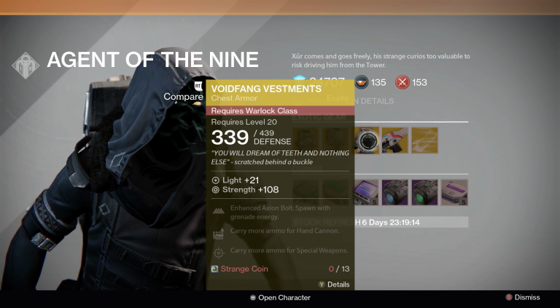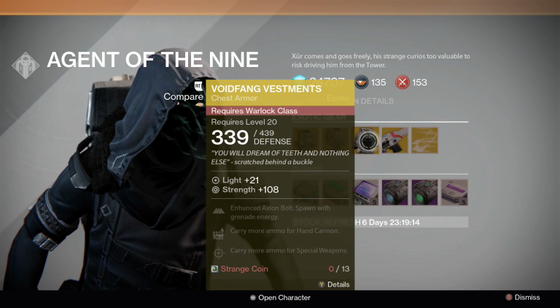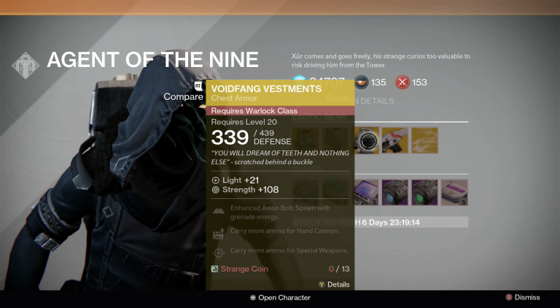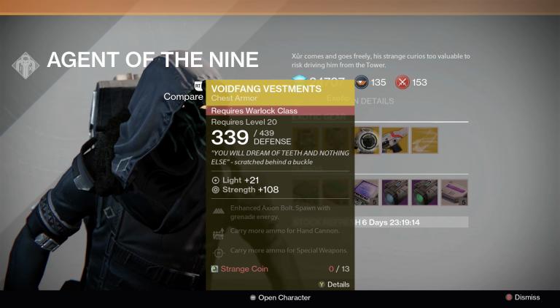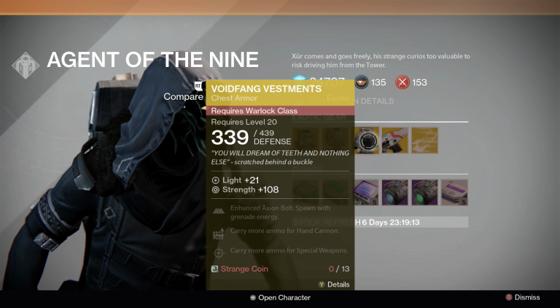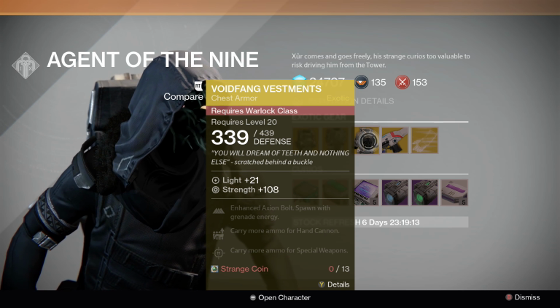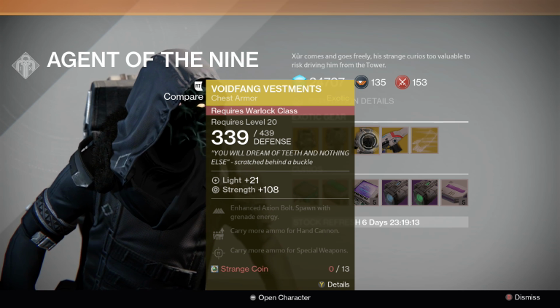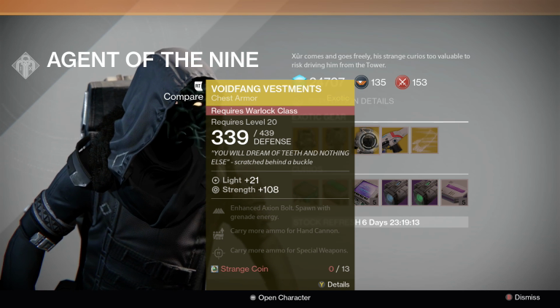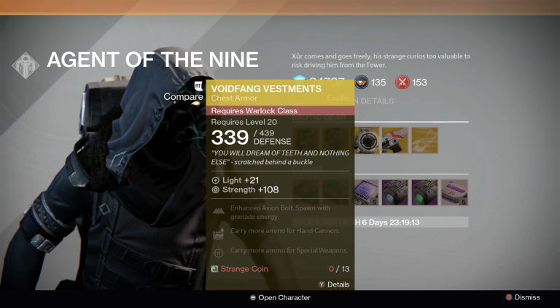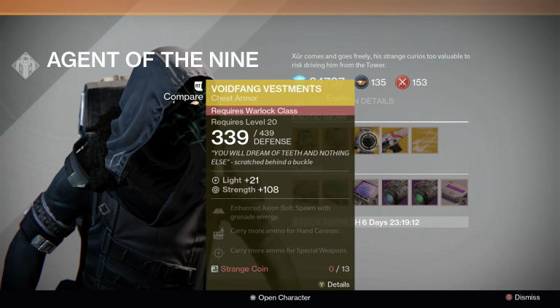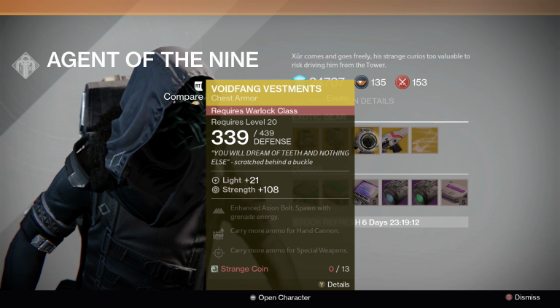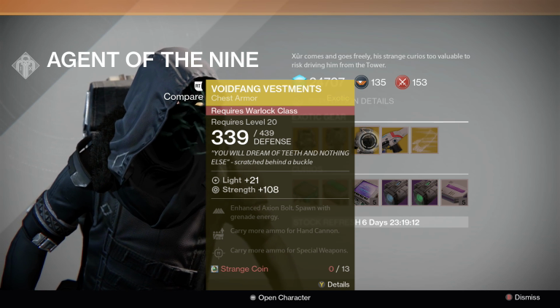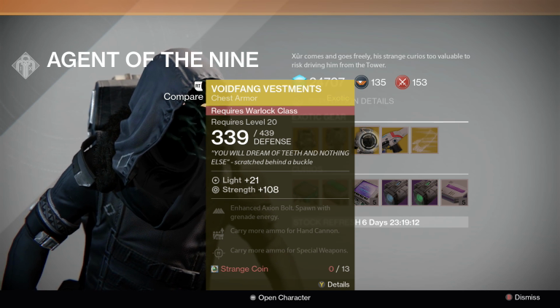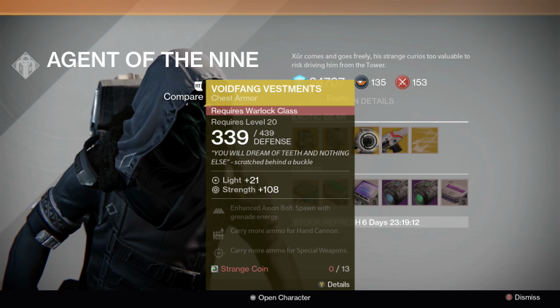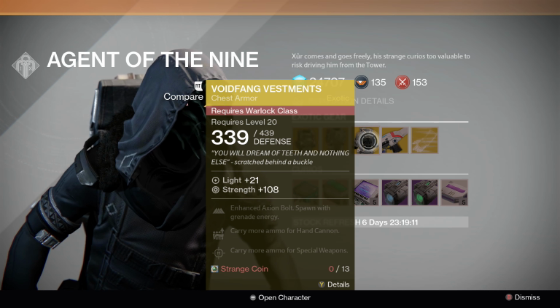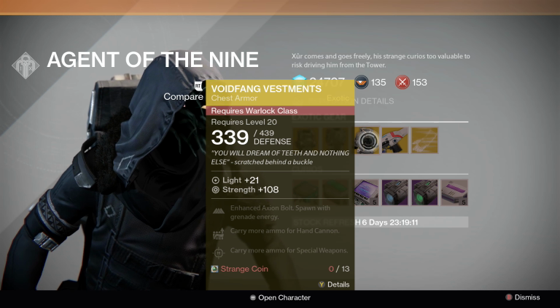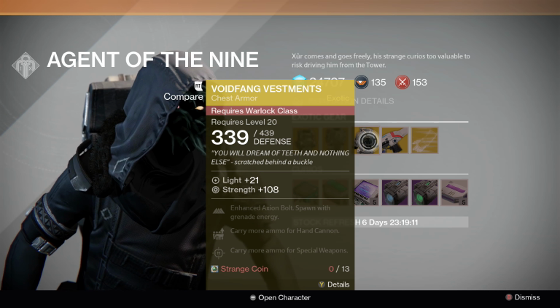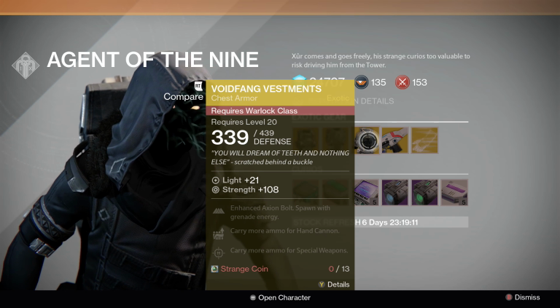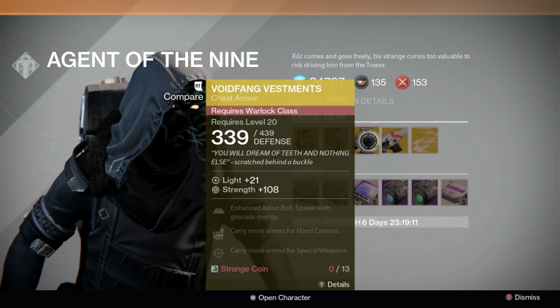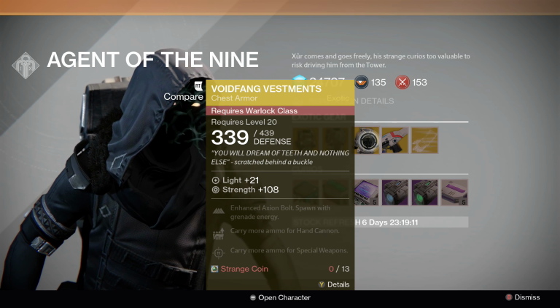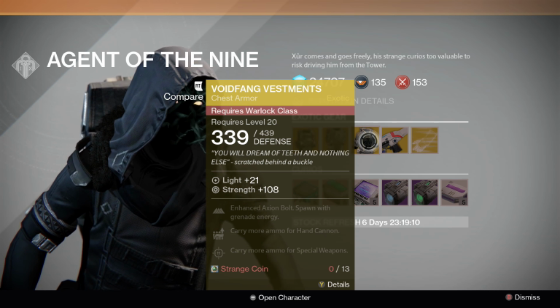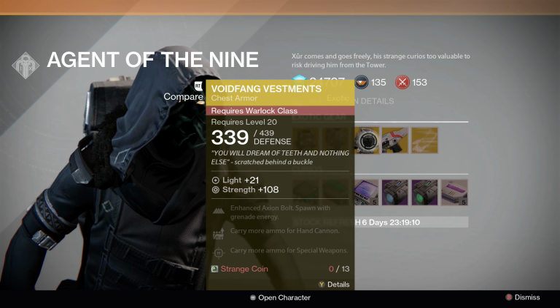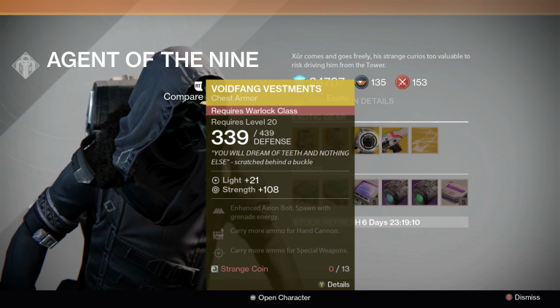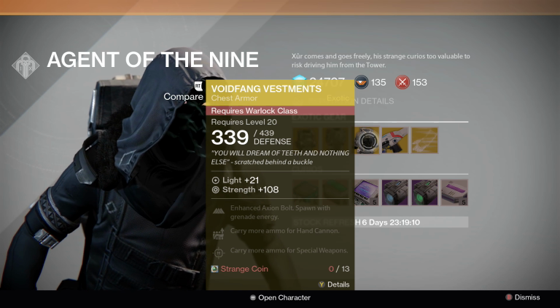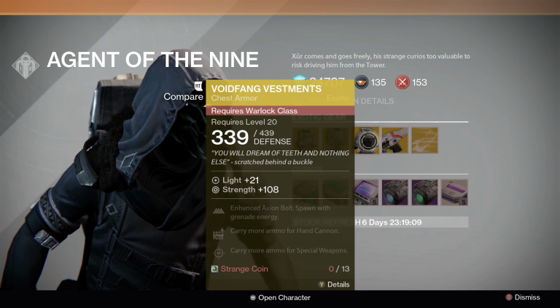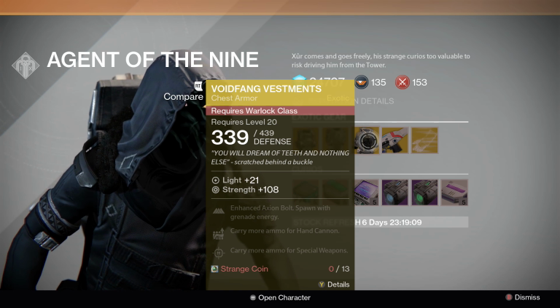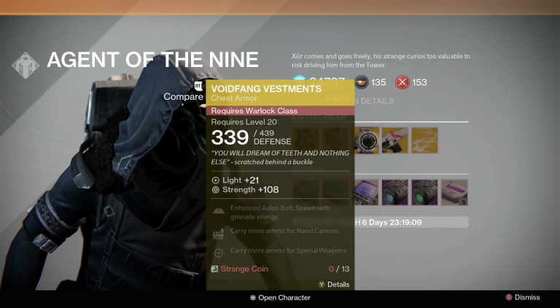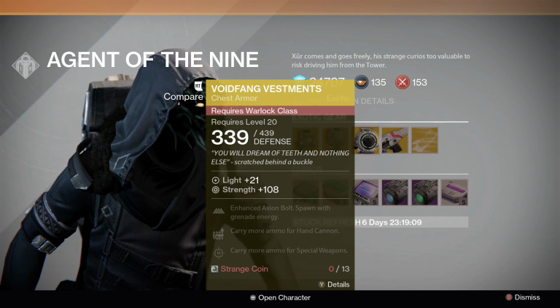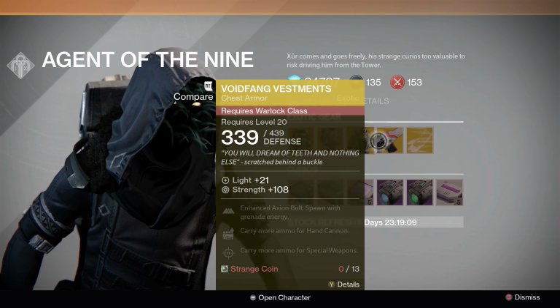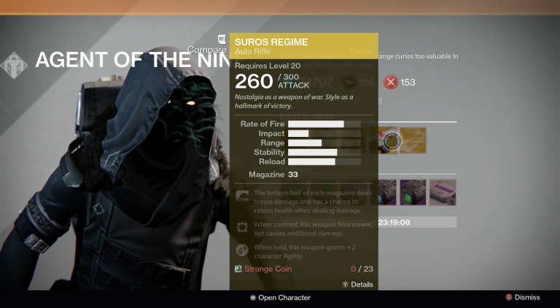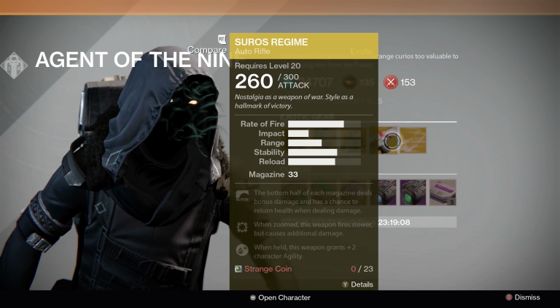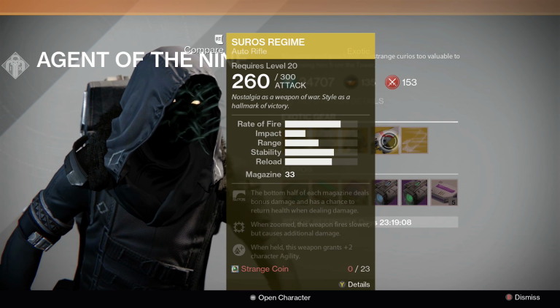Enhanced Axion Bolt, spawn with grenade energy, carry more ammo for hand cannon, carry more ammo for special weapons.